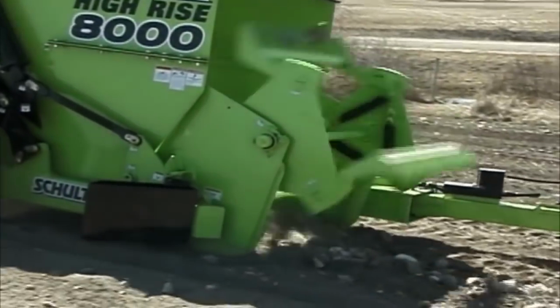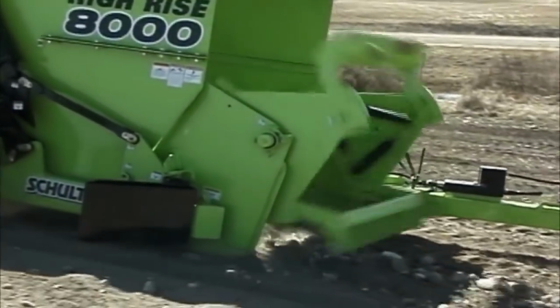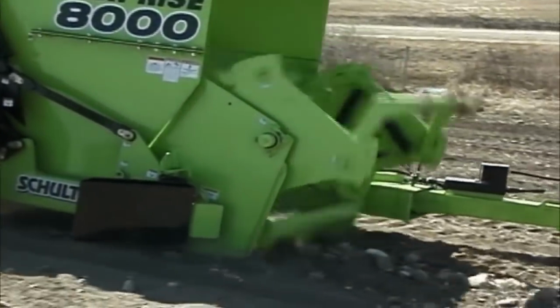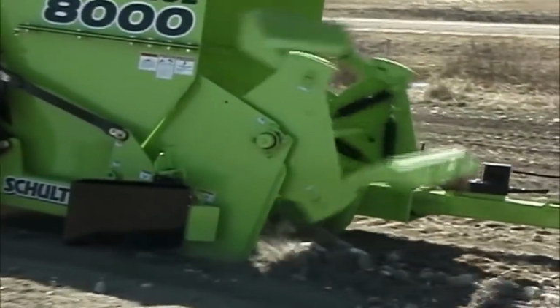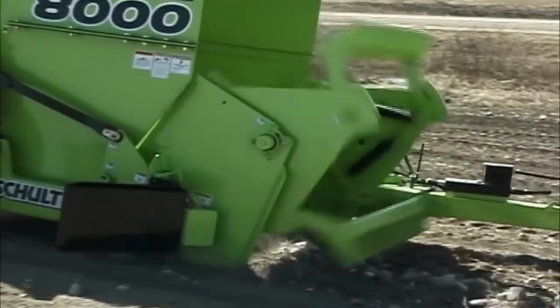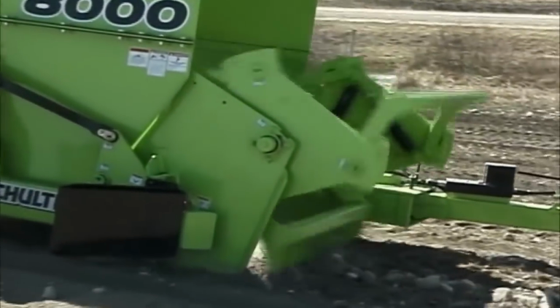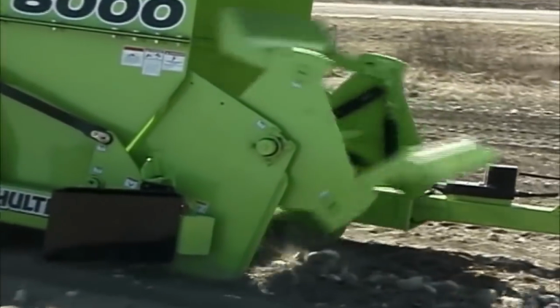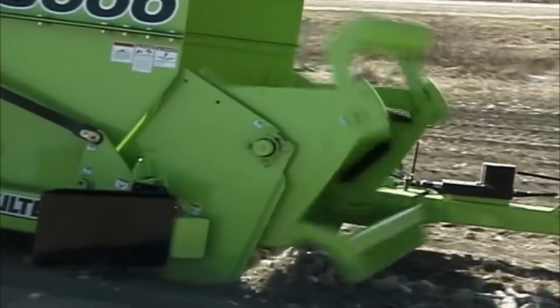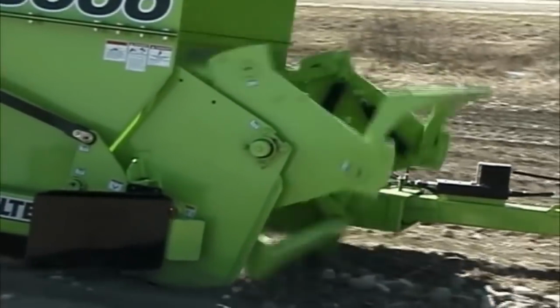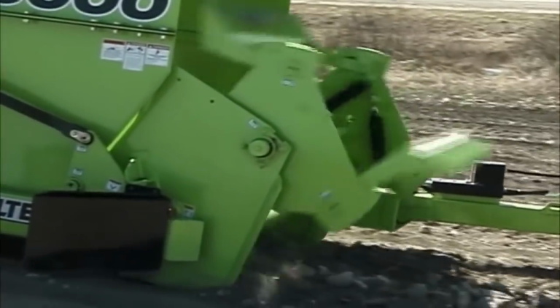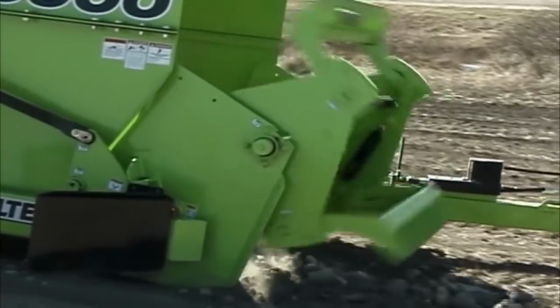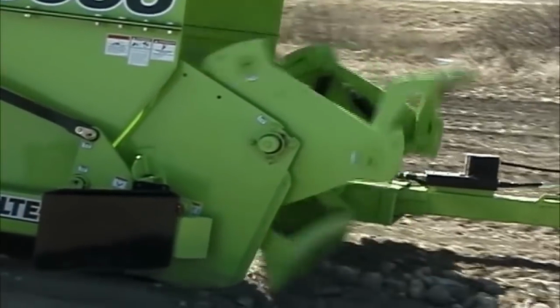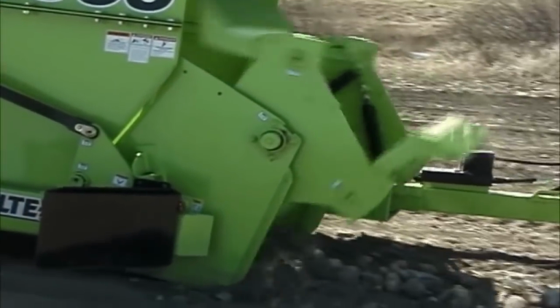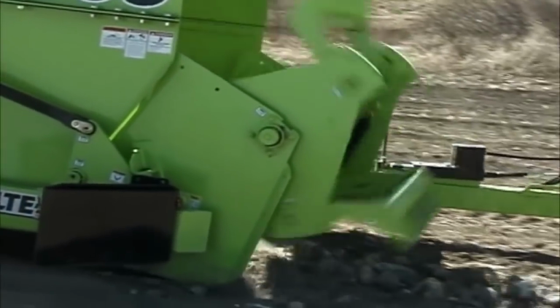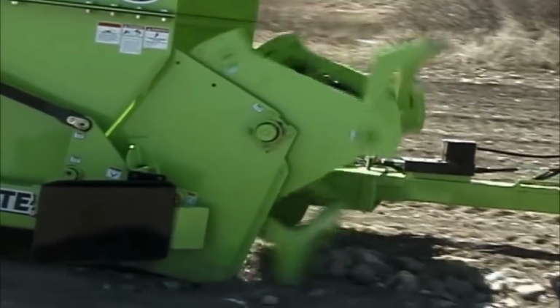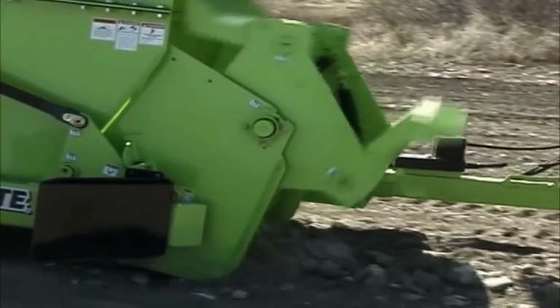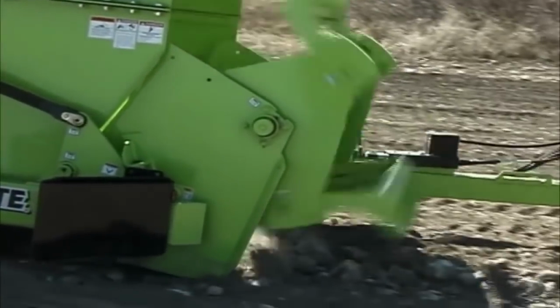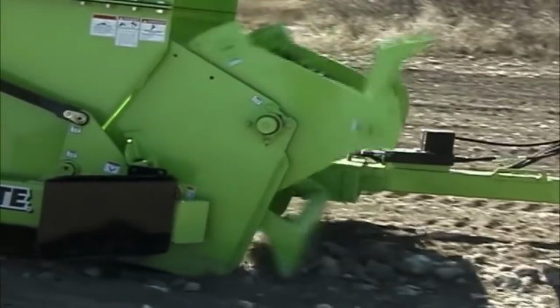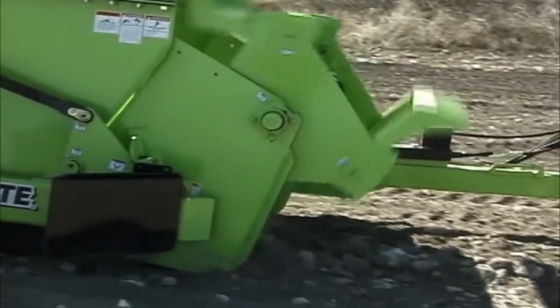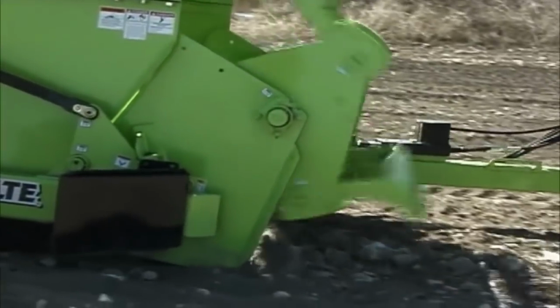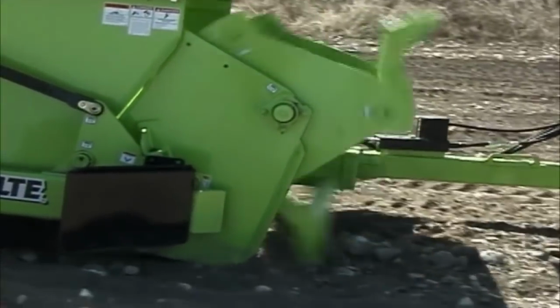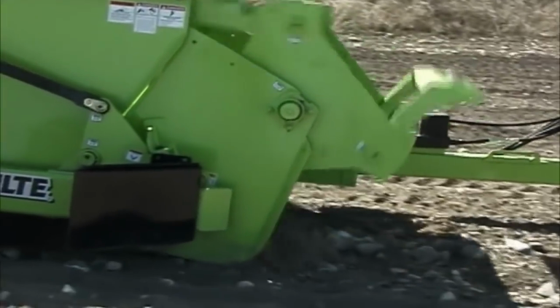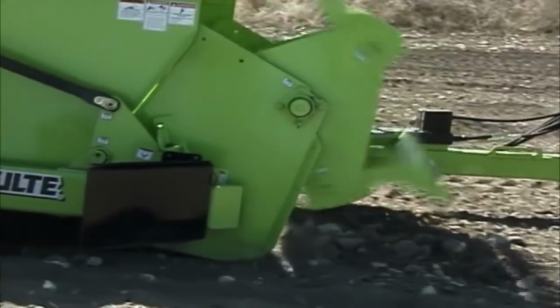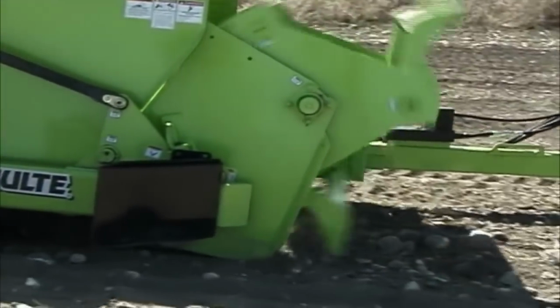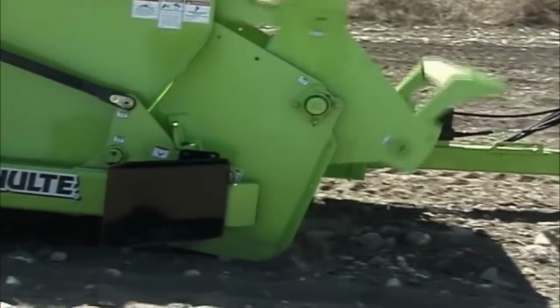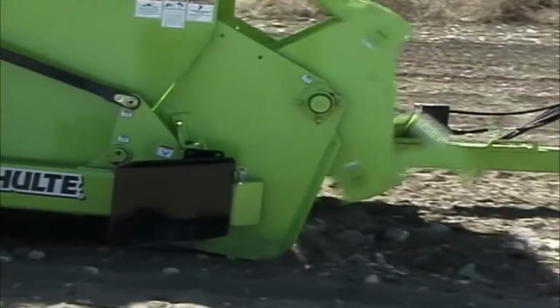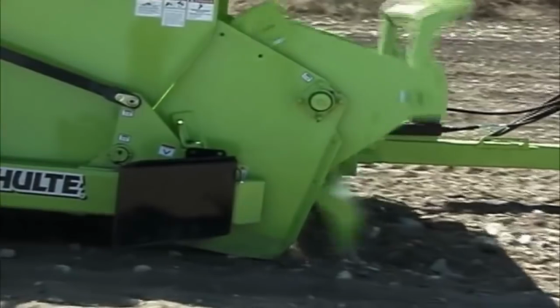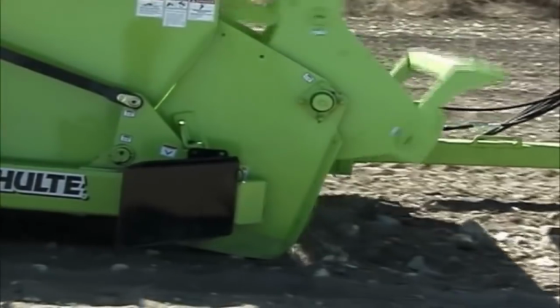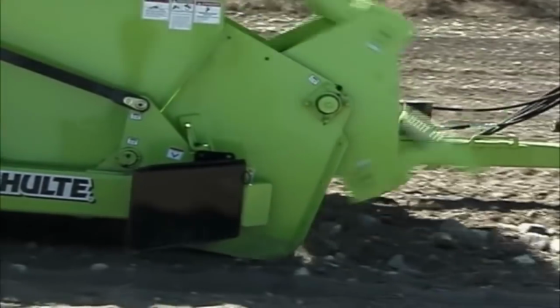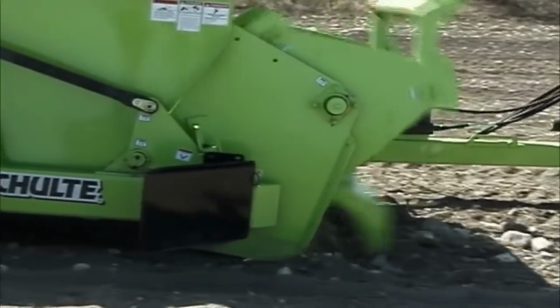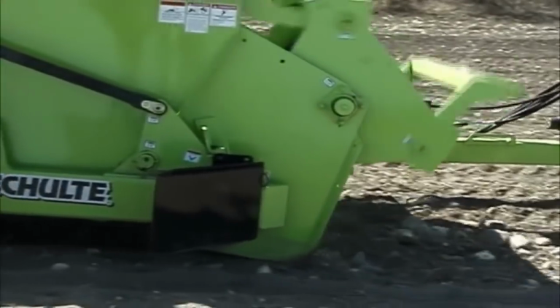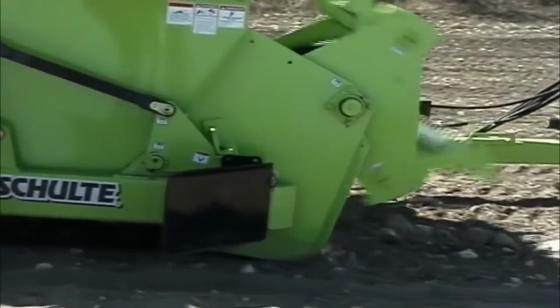The next time you need to pick your rocks, test drive the Hi-Rise 8000 from Schulte.